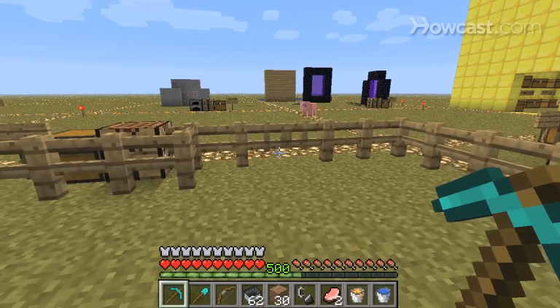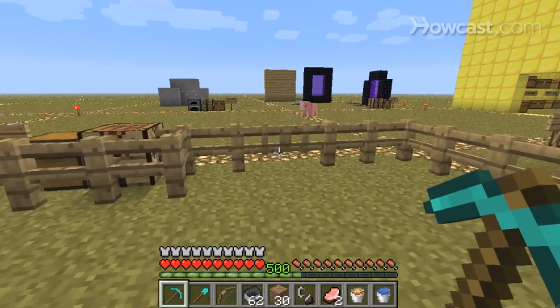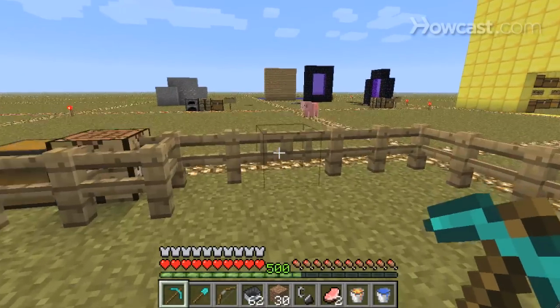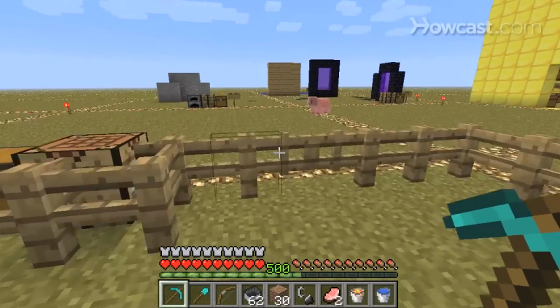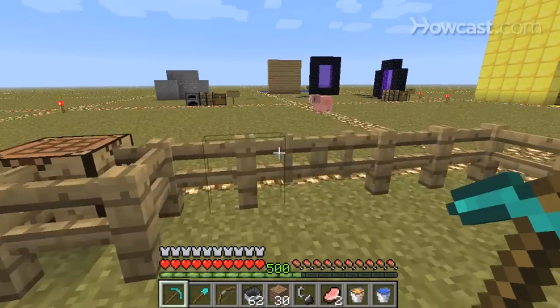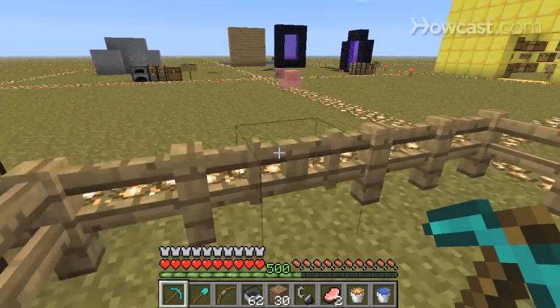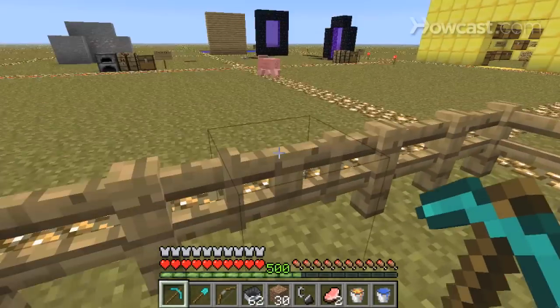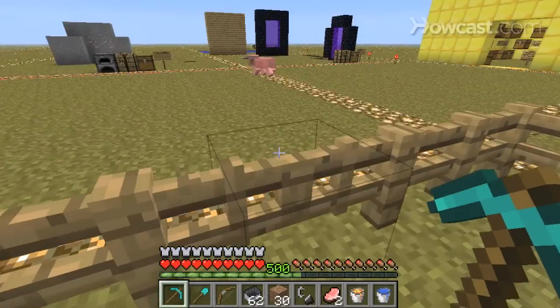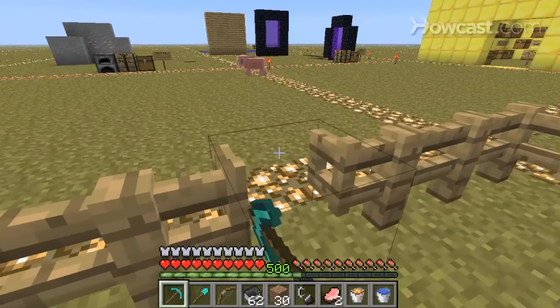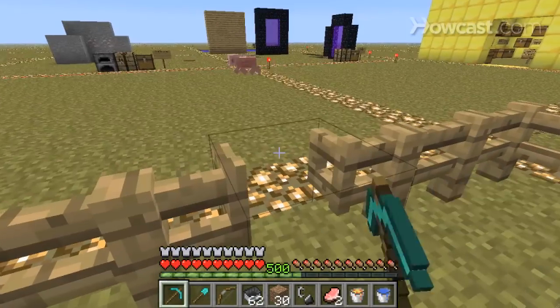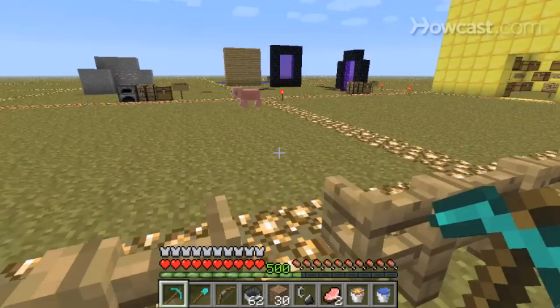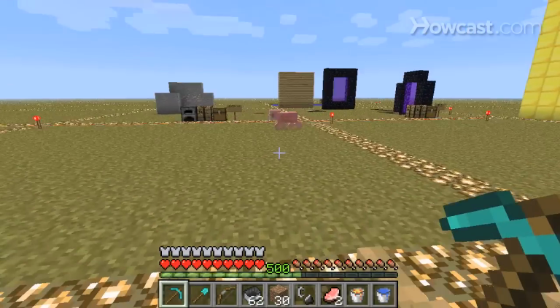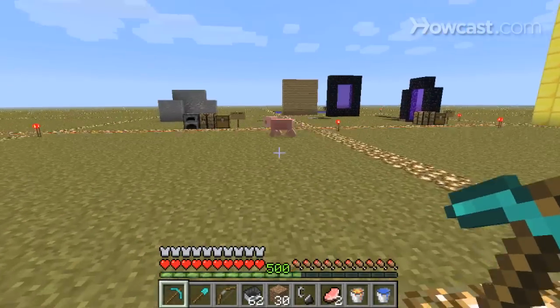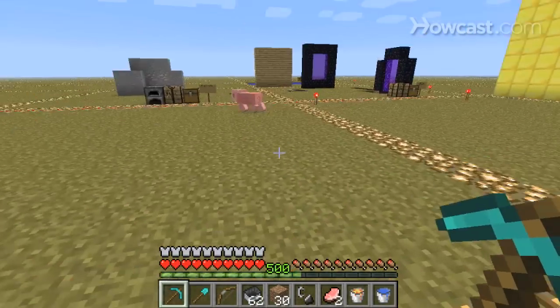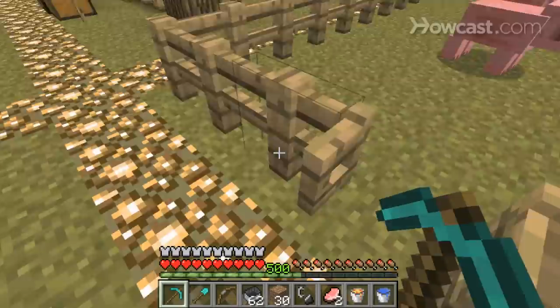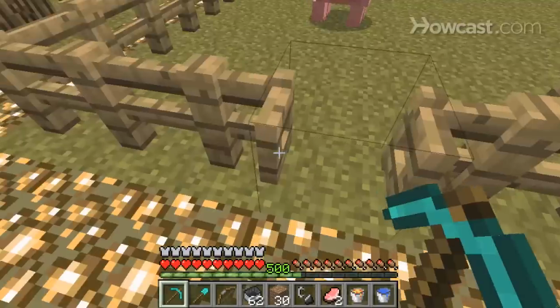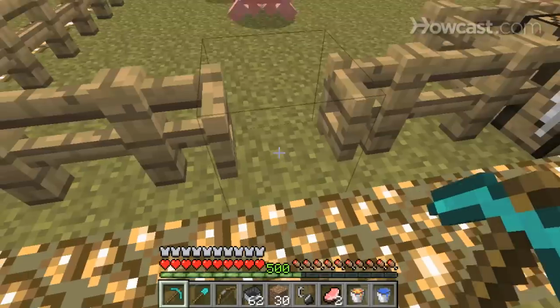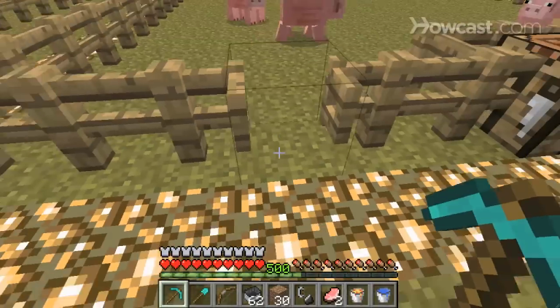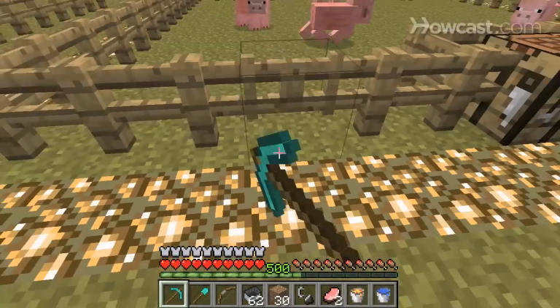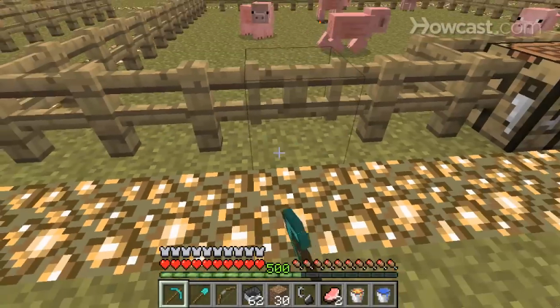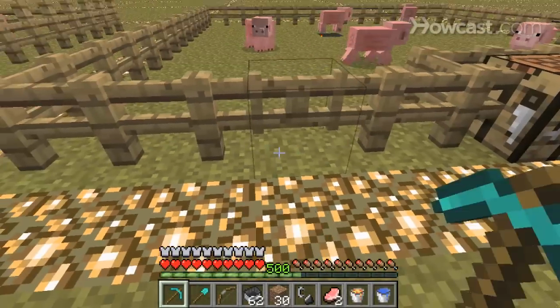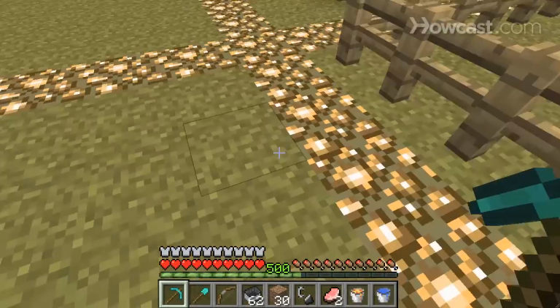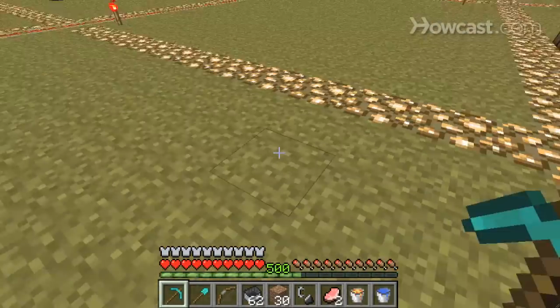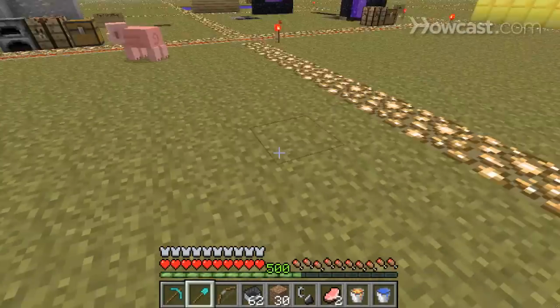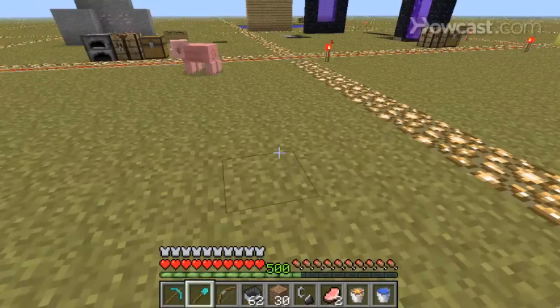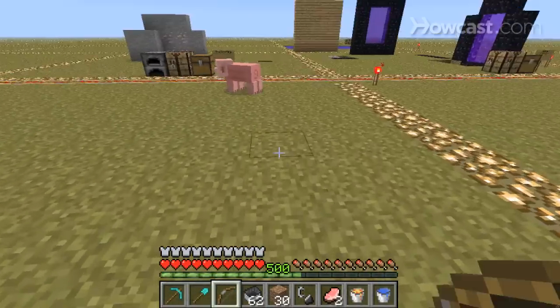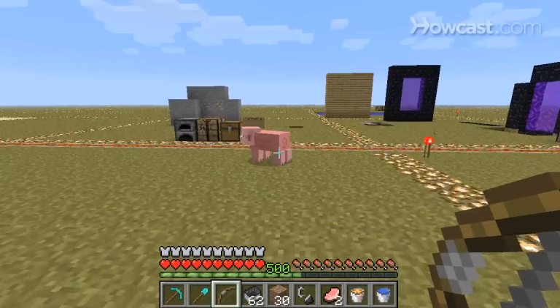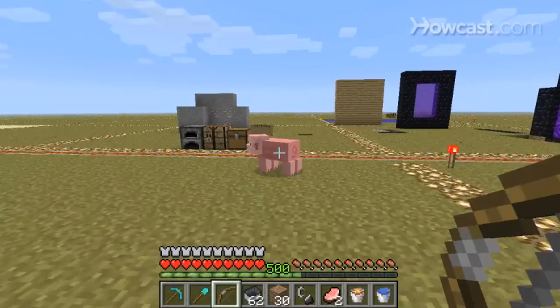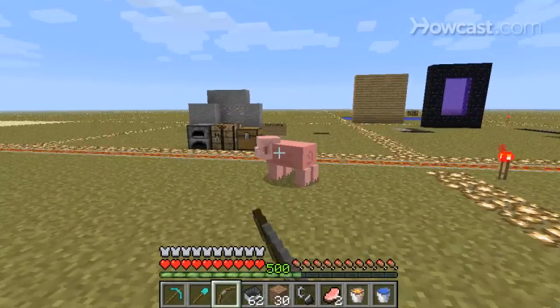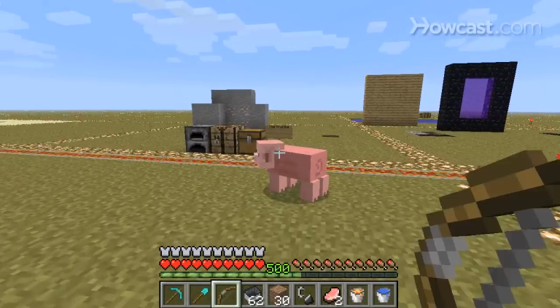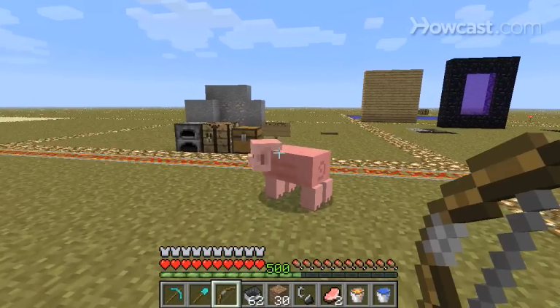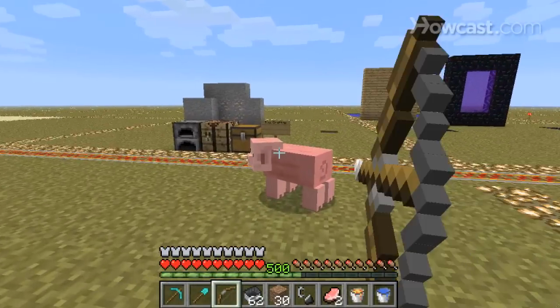So that's pretty much it. That's how to make a saddle in Minecraft. I'm gonna kill this pig now.